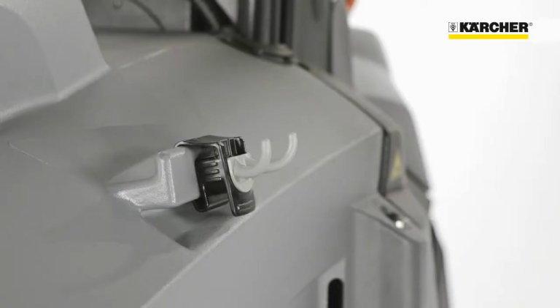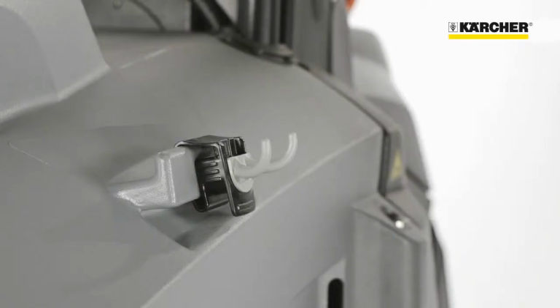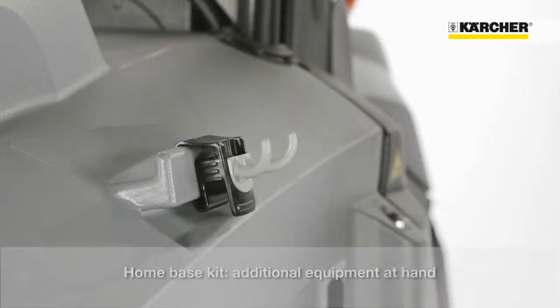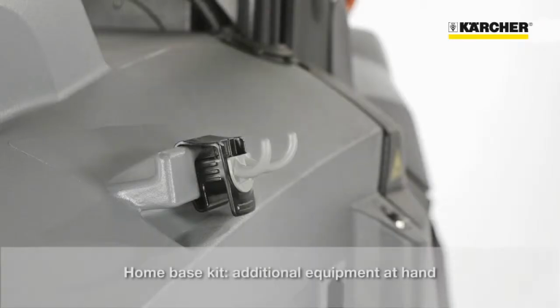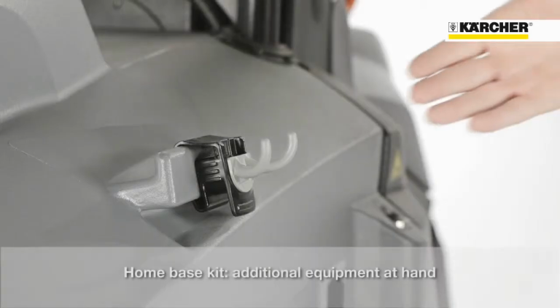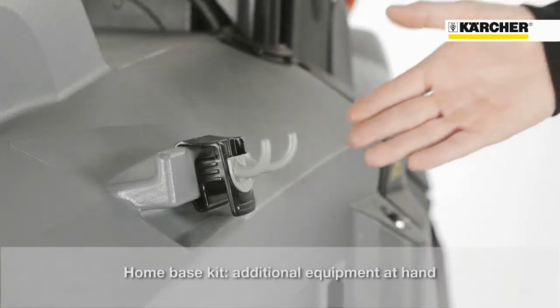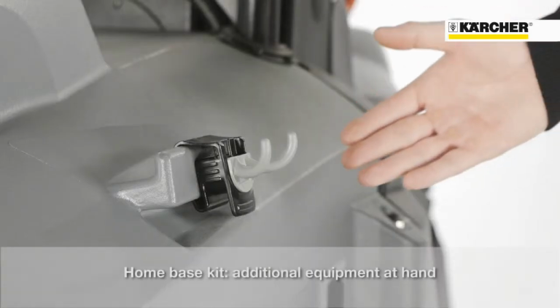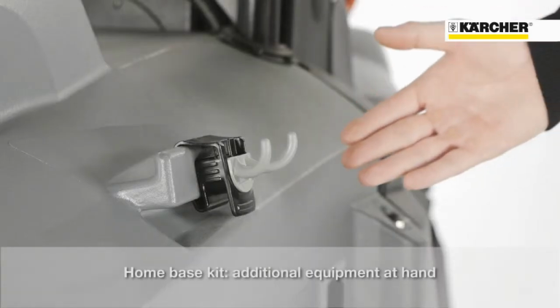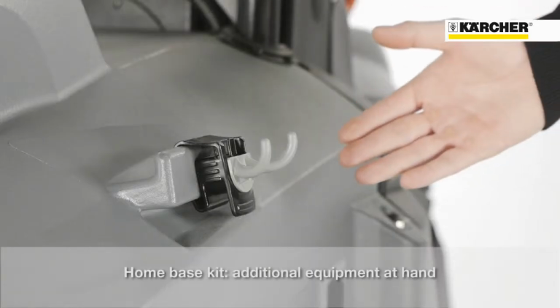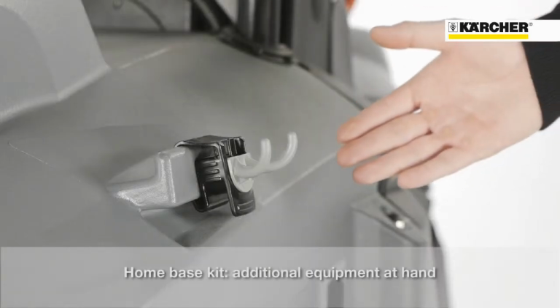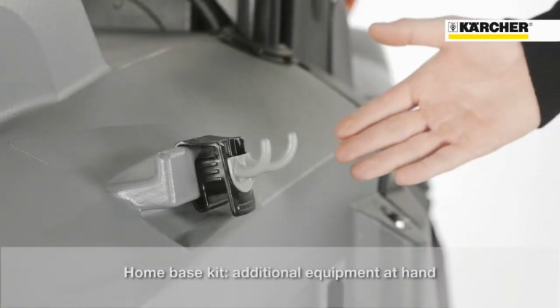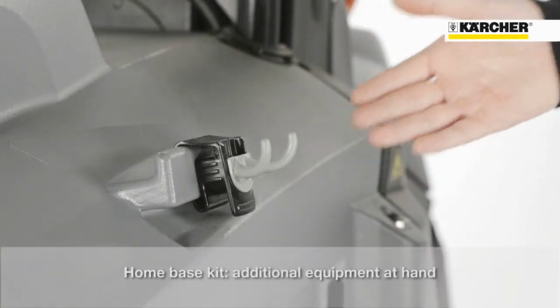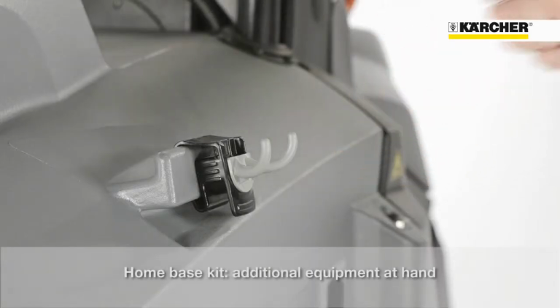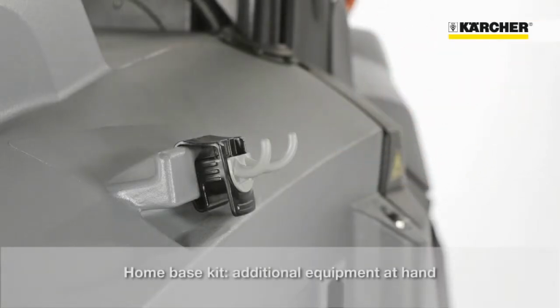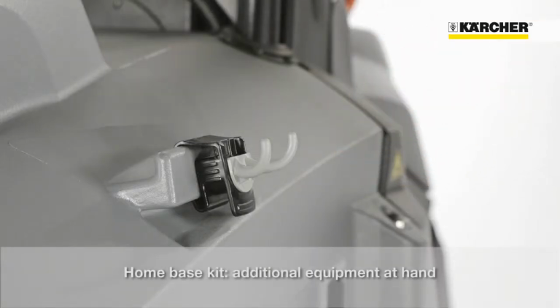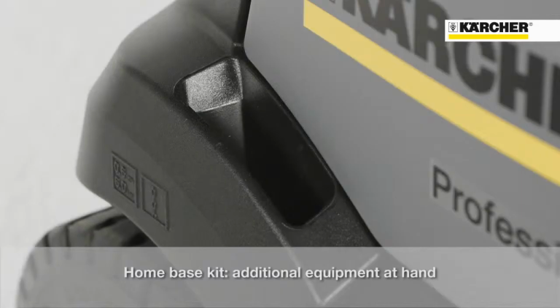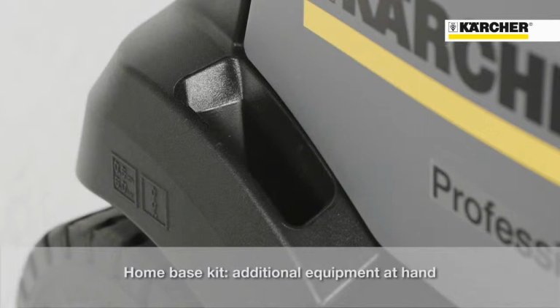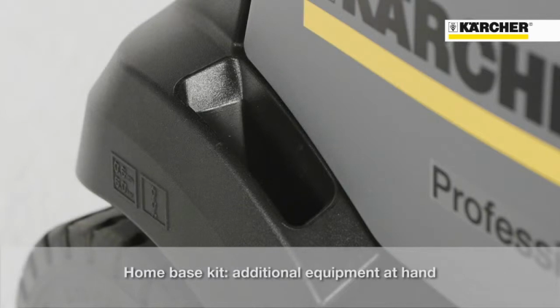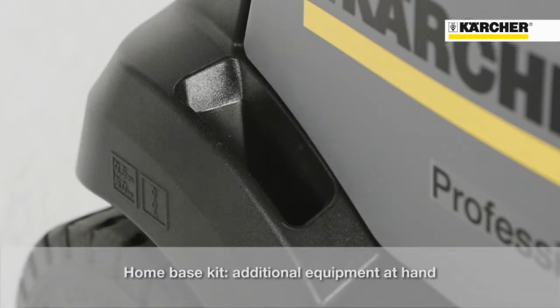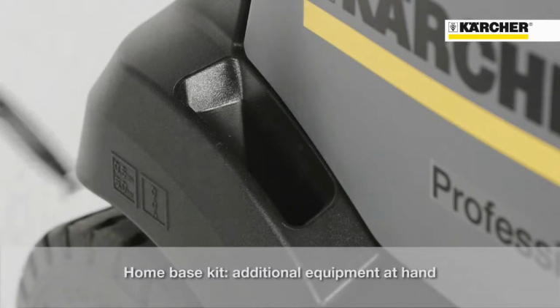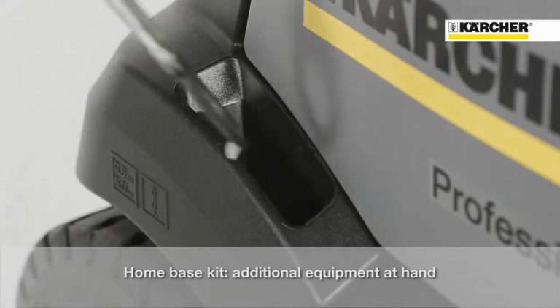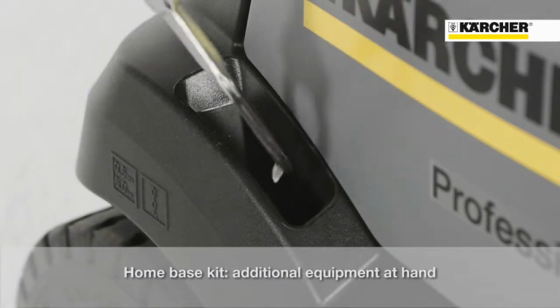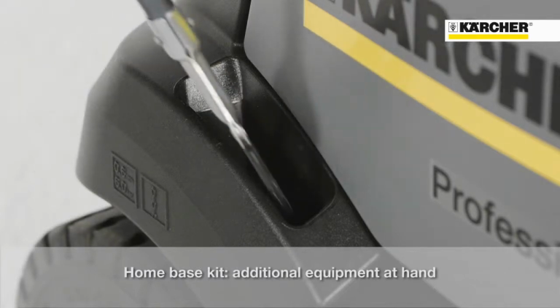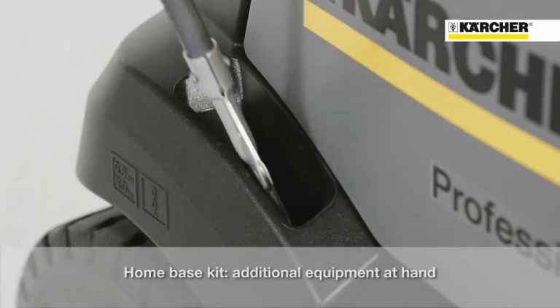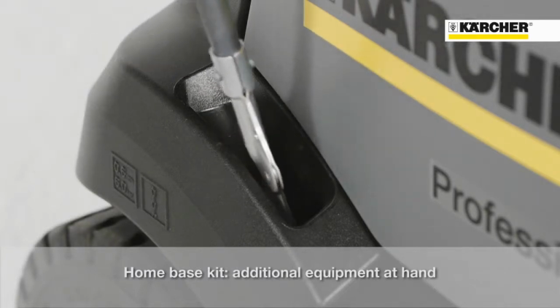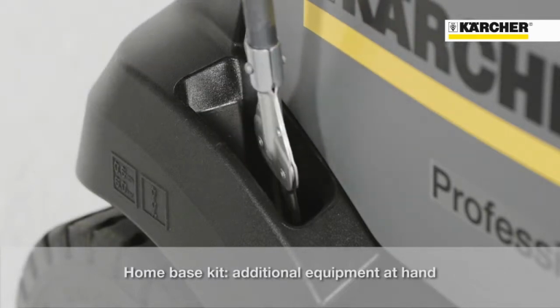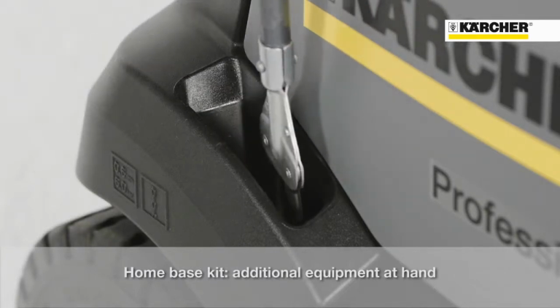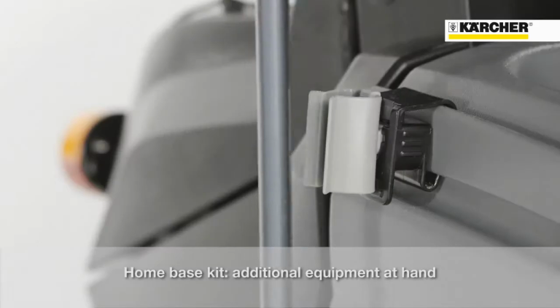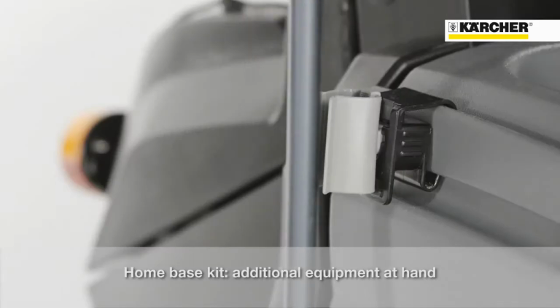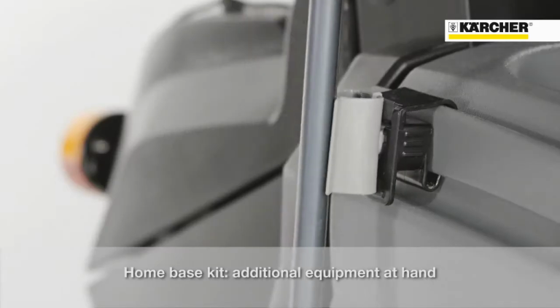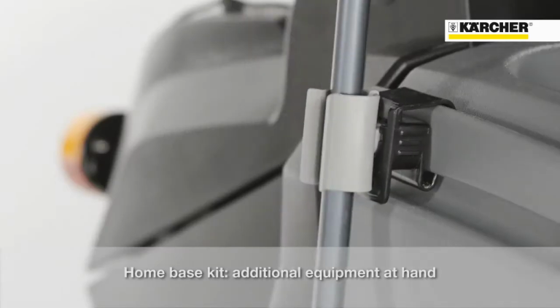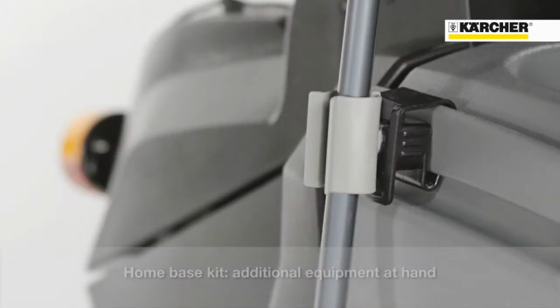All around the machine there are fixation points — the home base kit — to carry additional items like, for example, the litter picker.